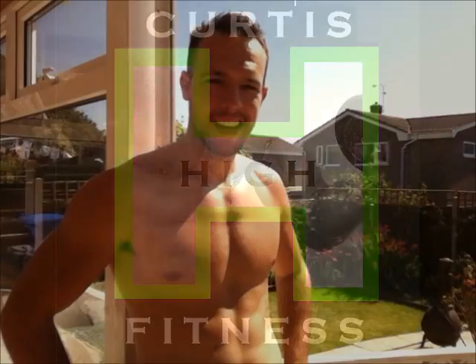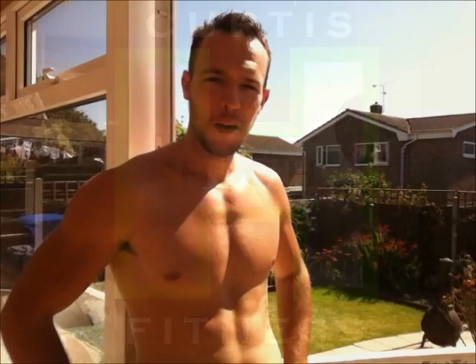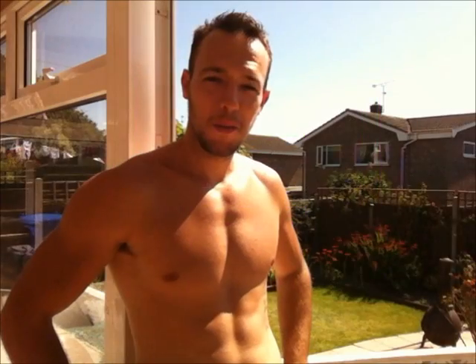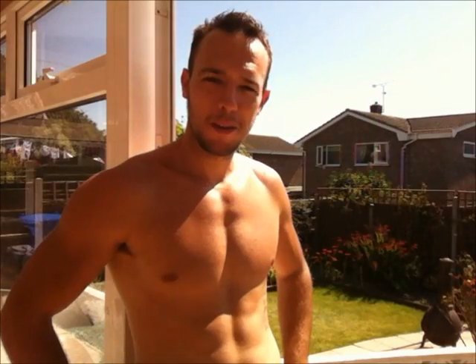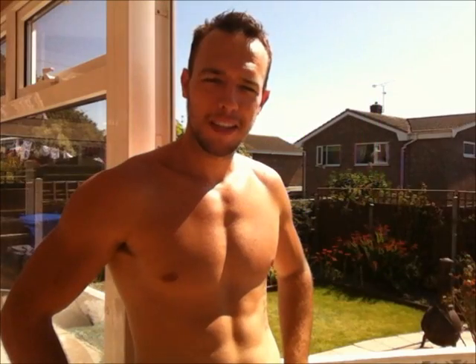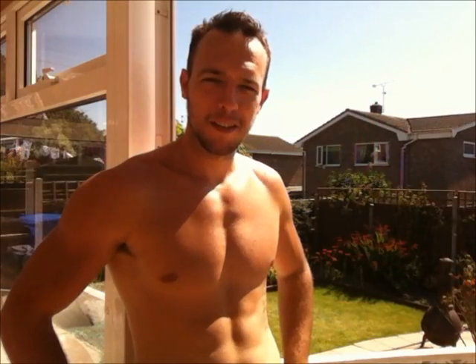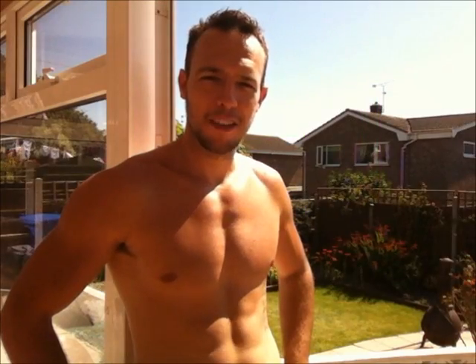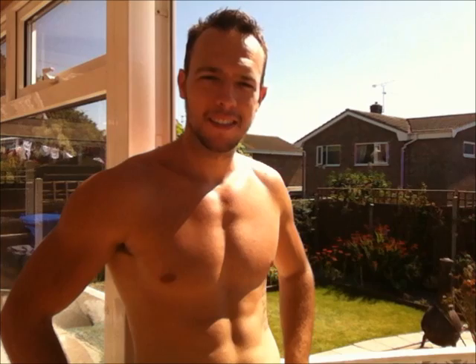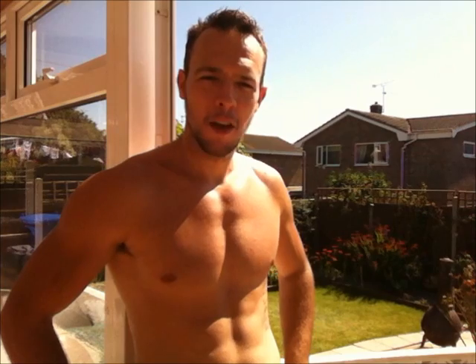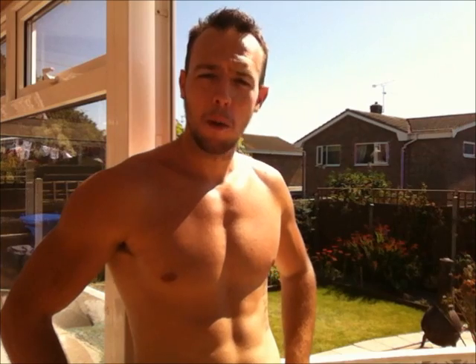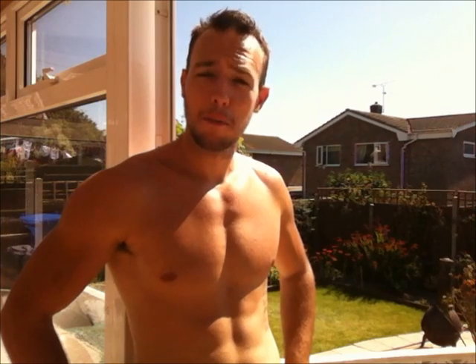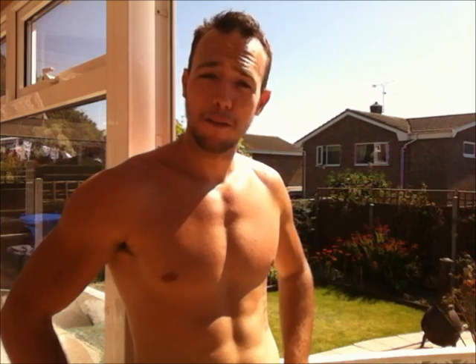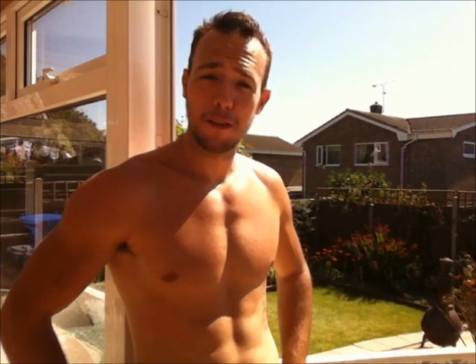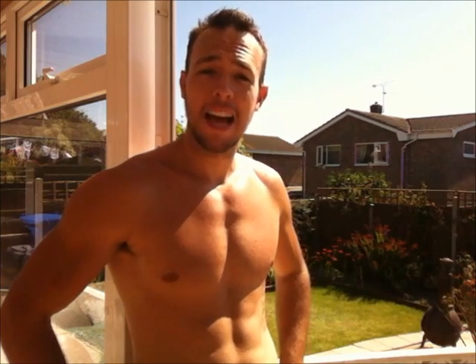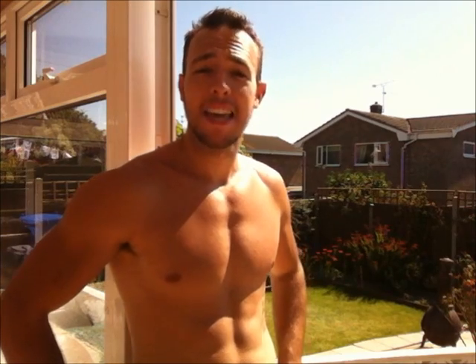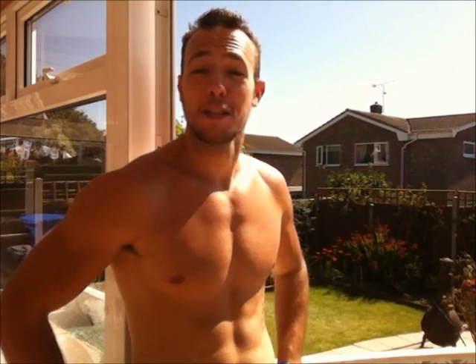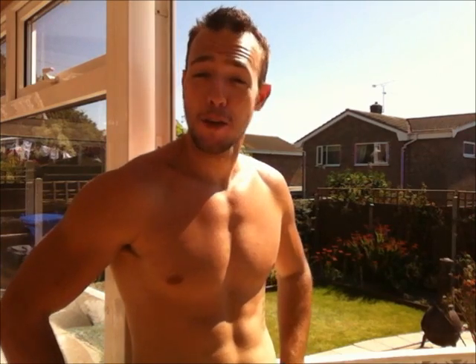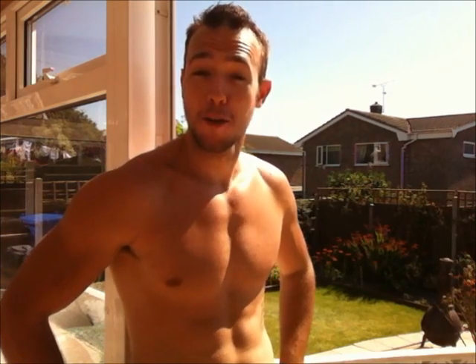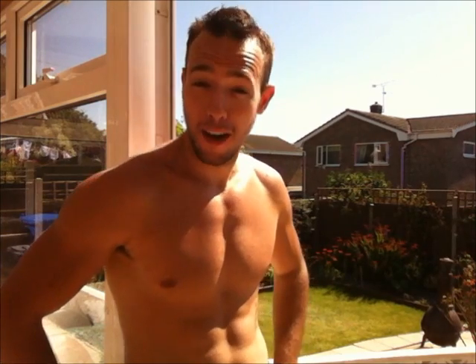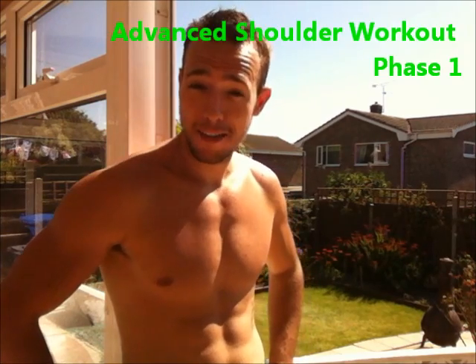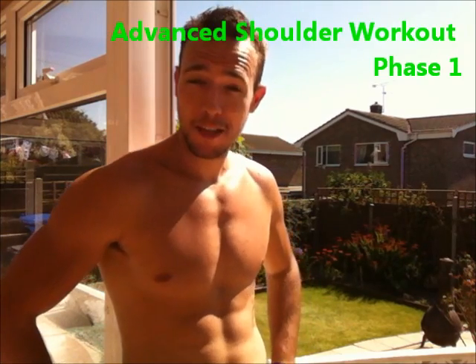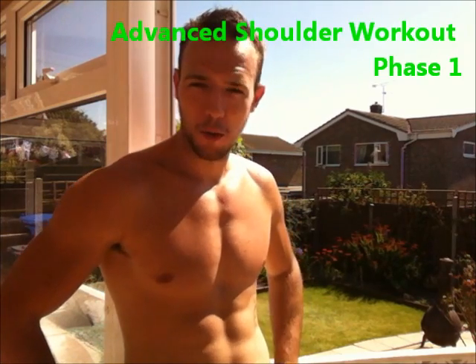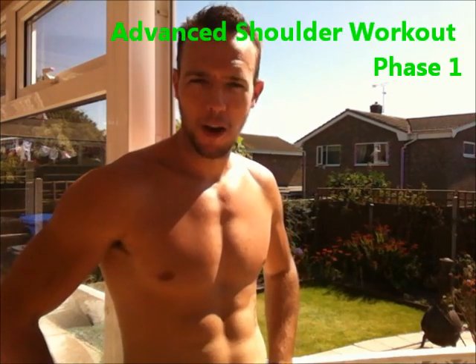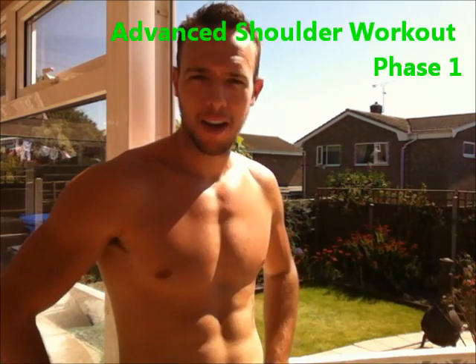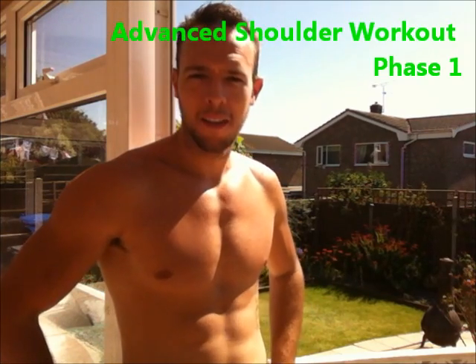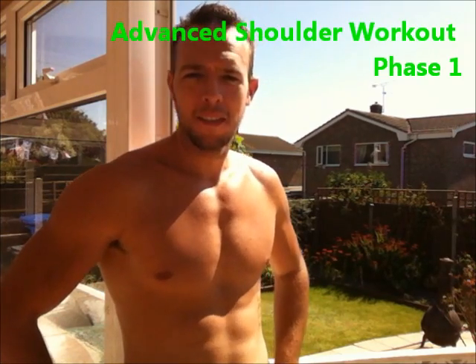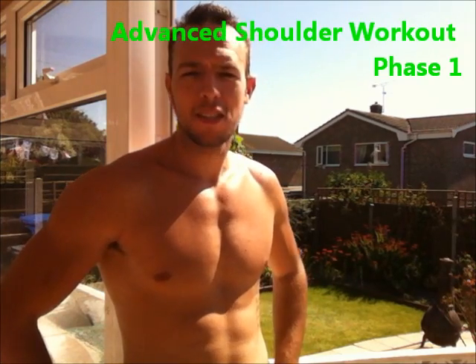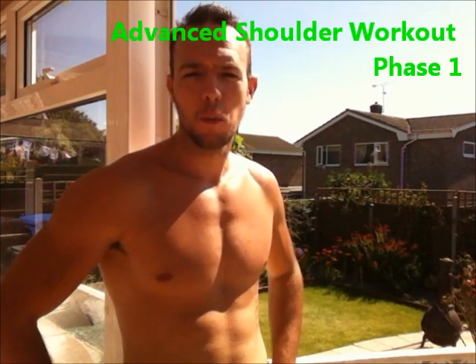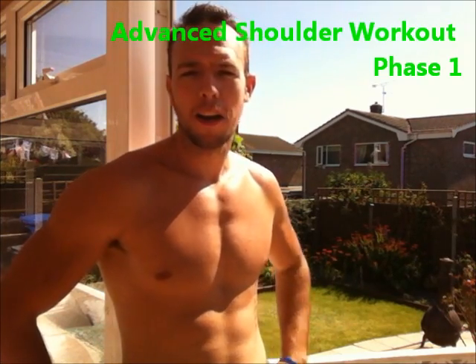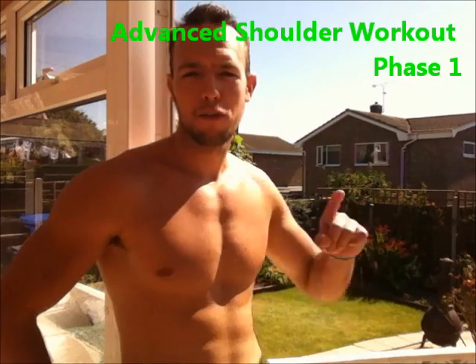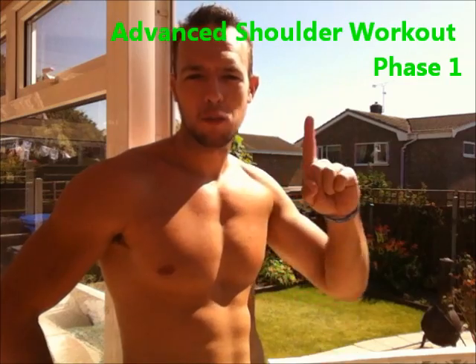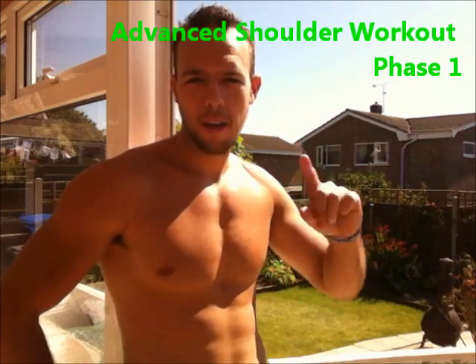Hello and welcome to Curterside Fitness. What I'm going to be doing for you today is a new advanced shoulder workout. This is shoulder workout phase 1.